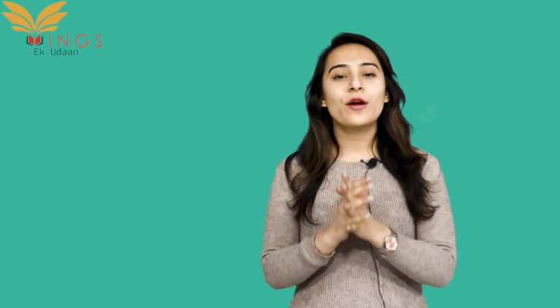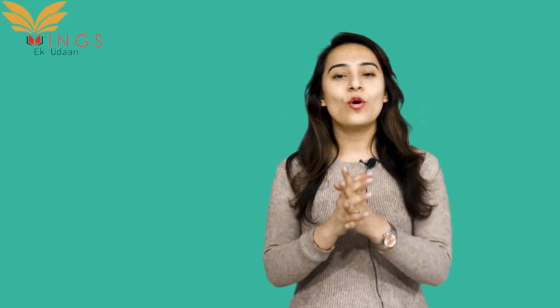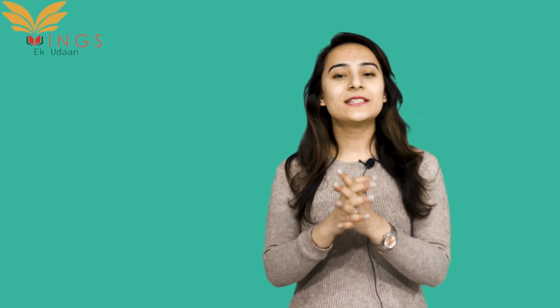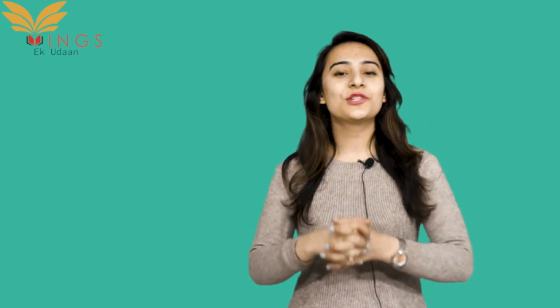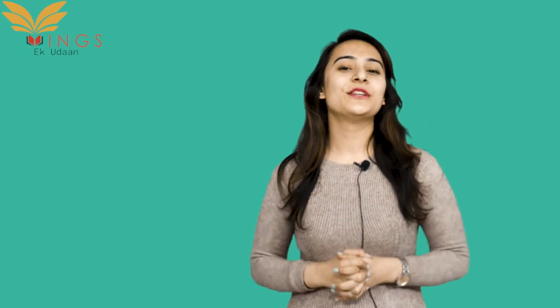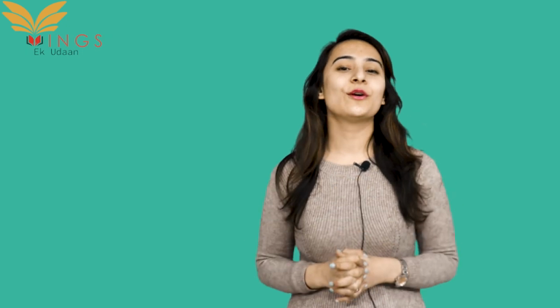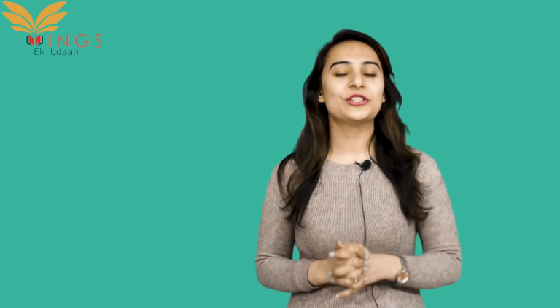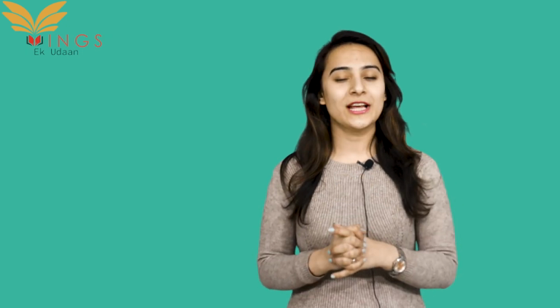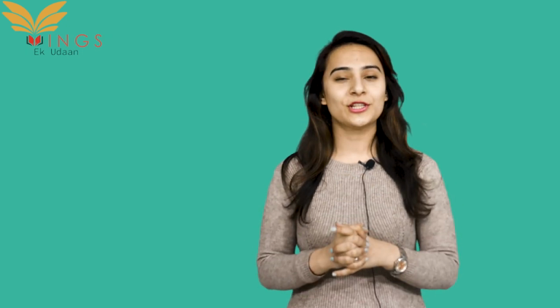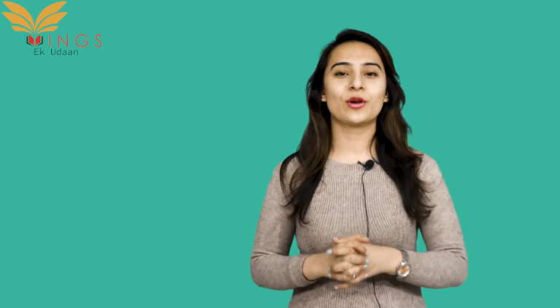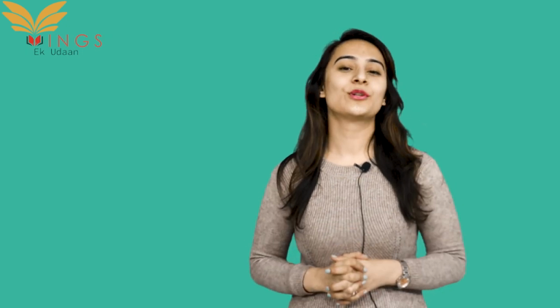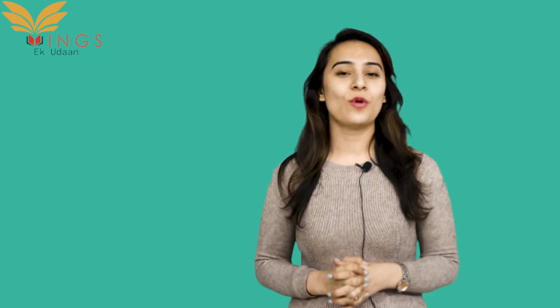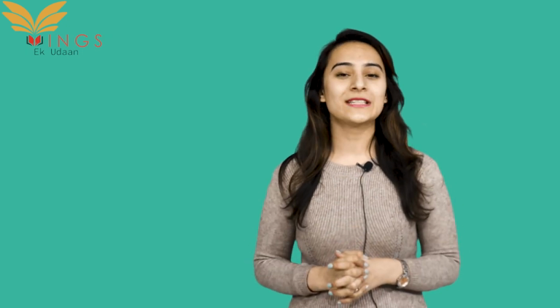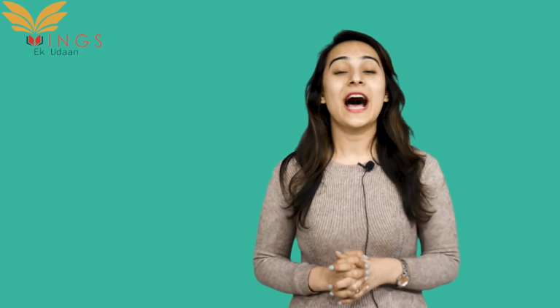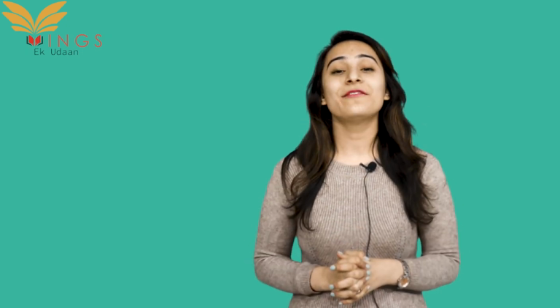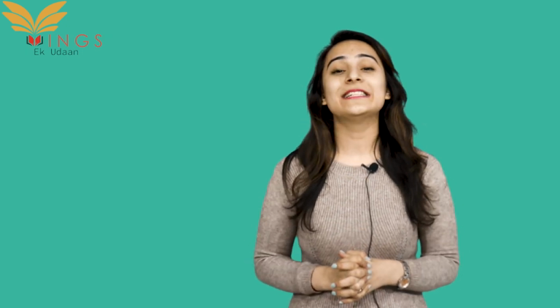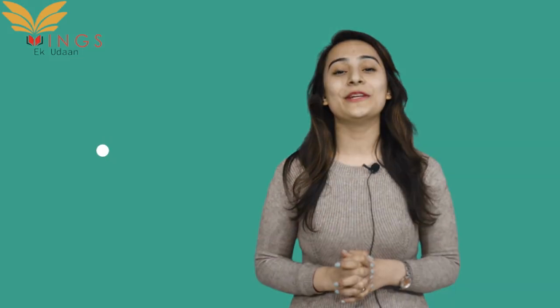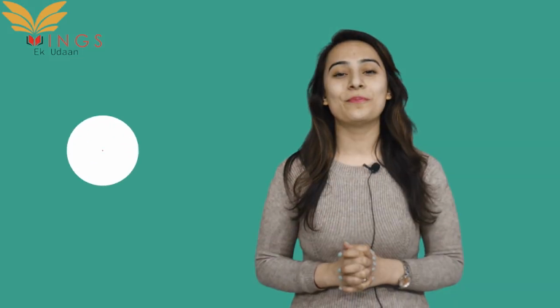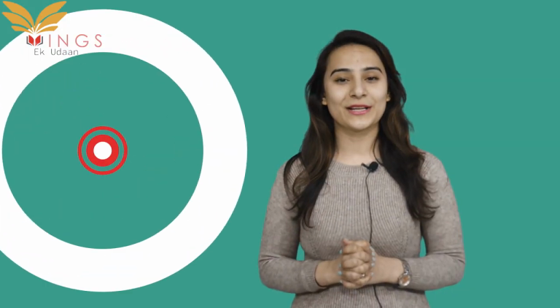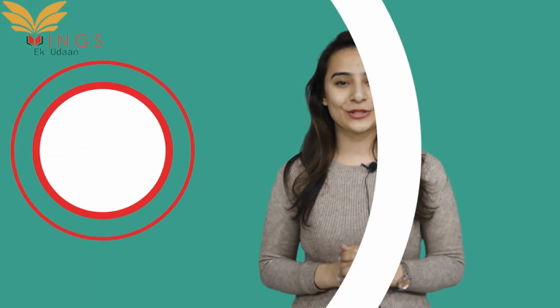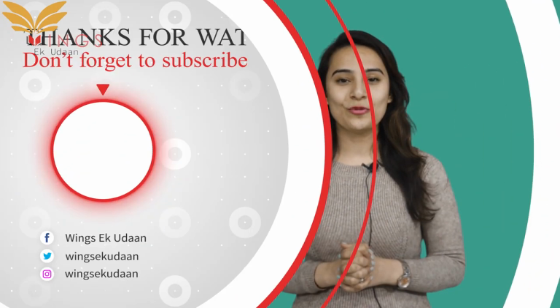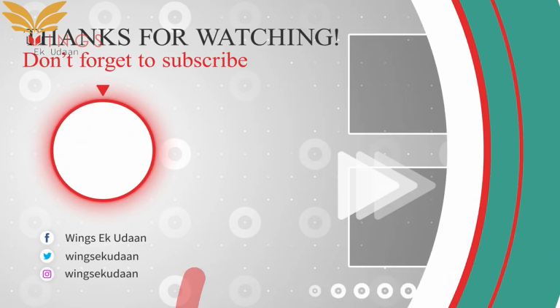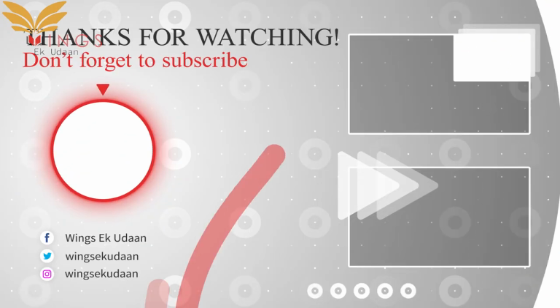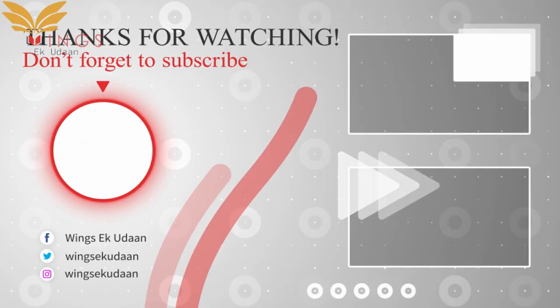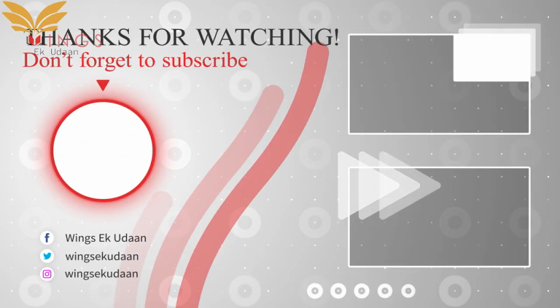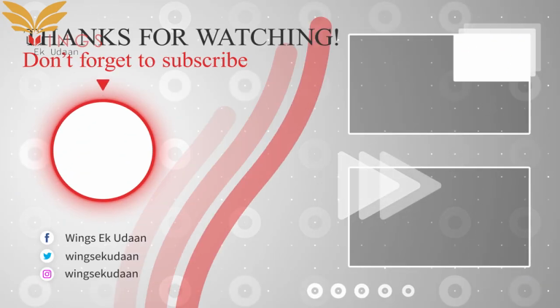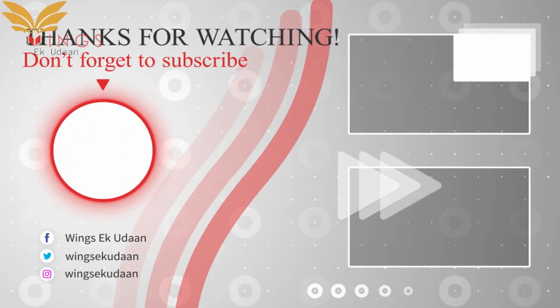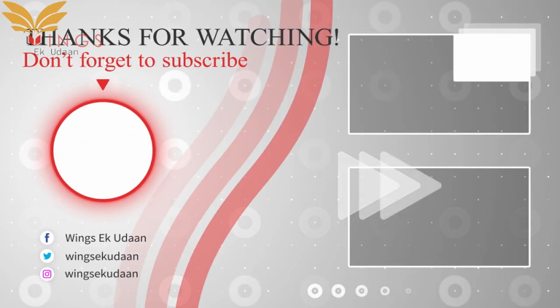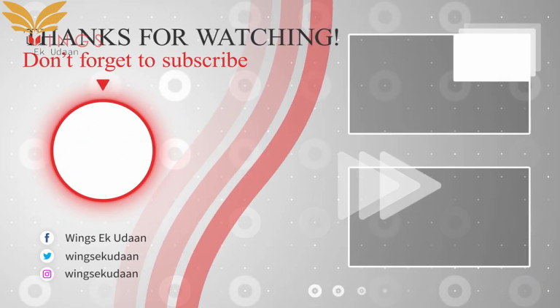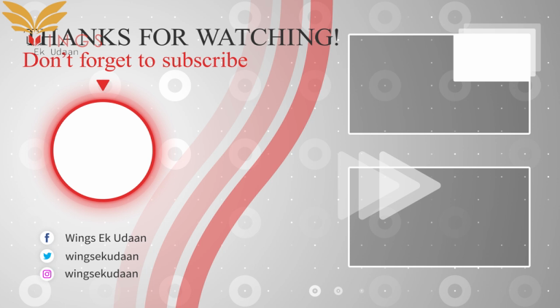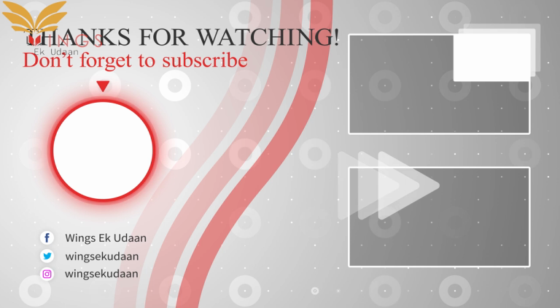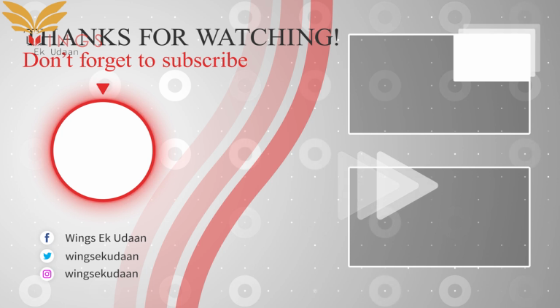For more such videos, check the description box. I will see you back soon with amazing new facts and terminologies.